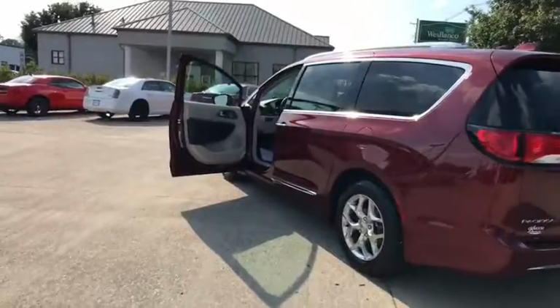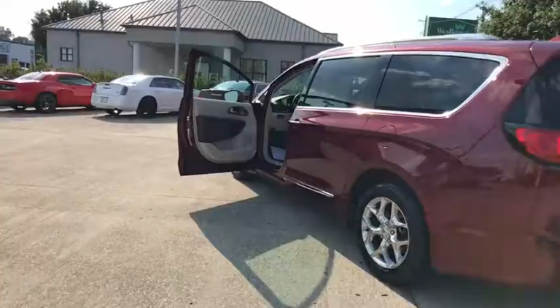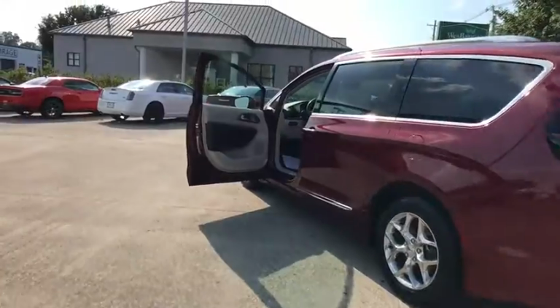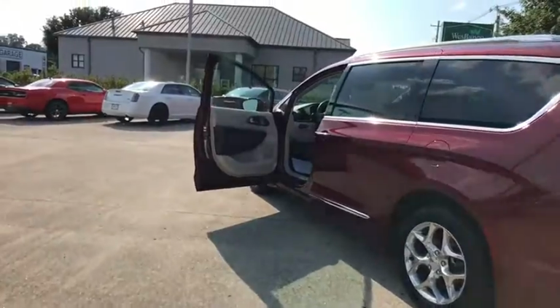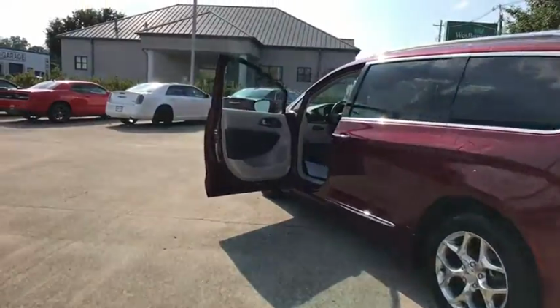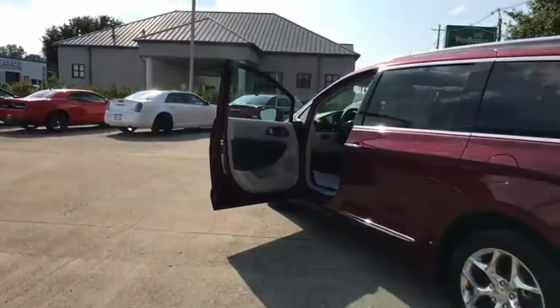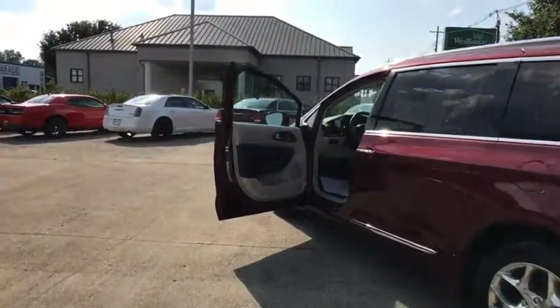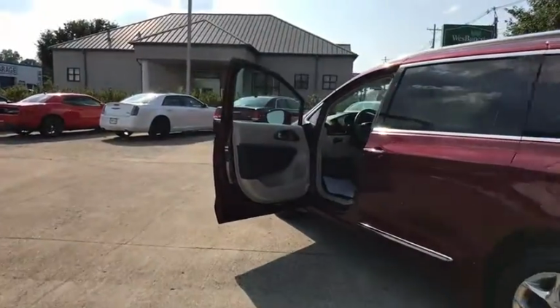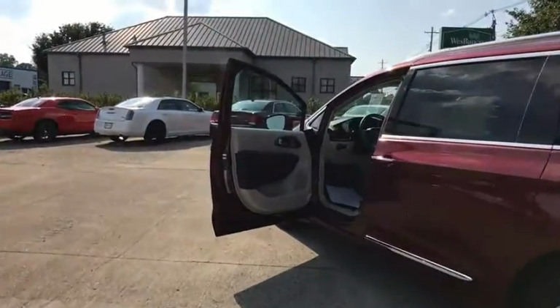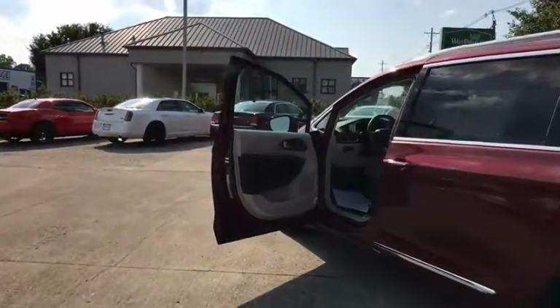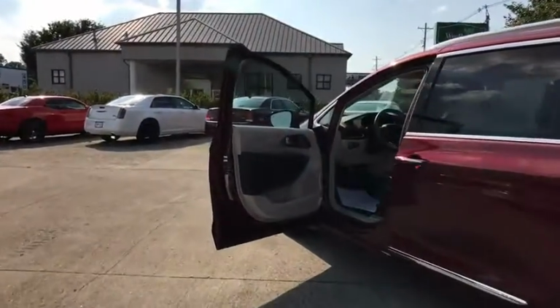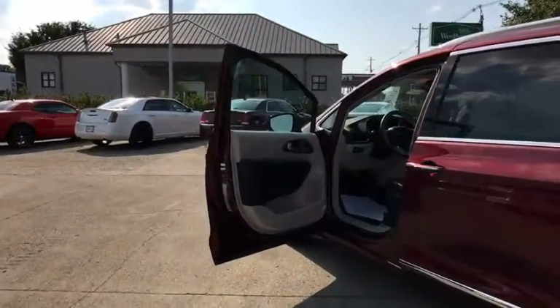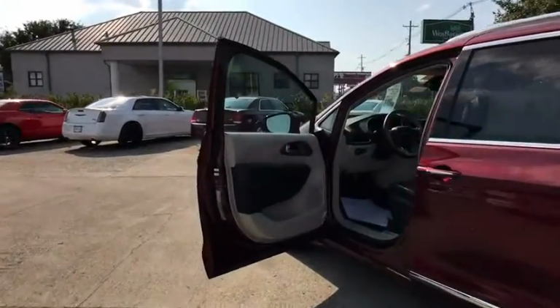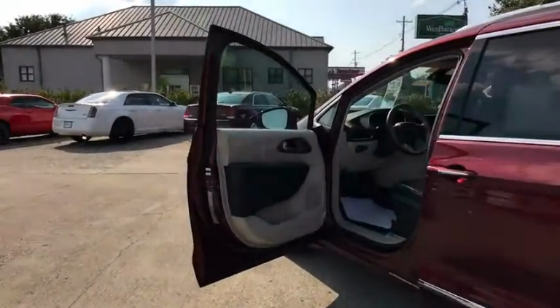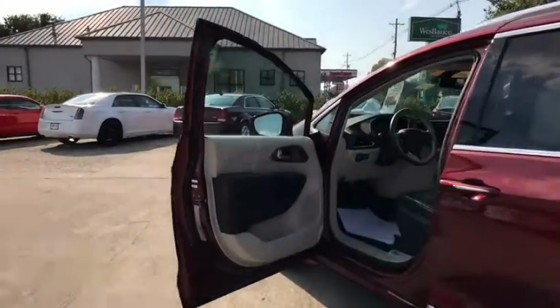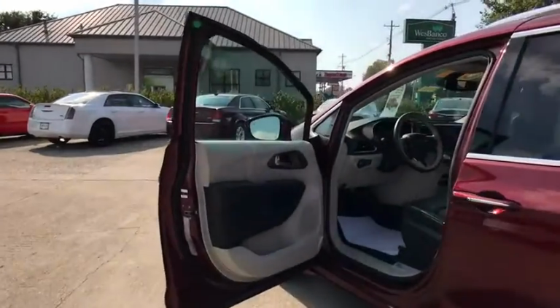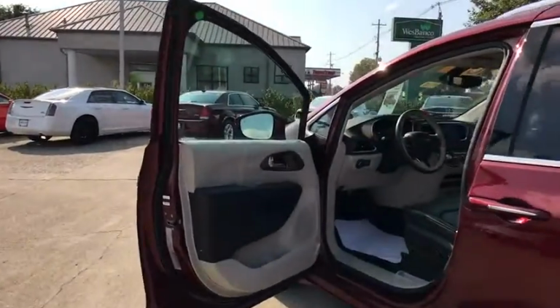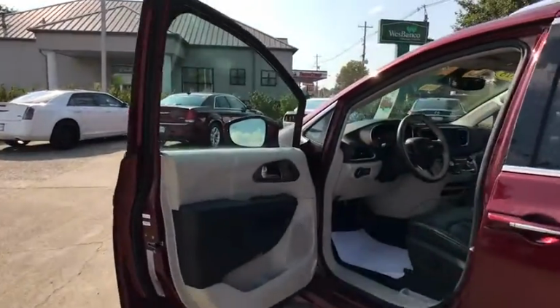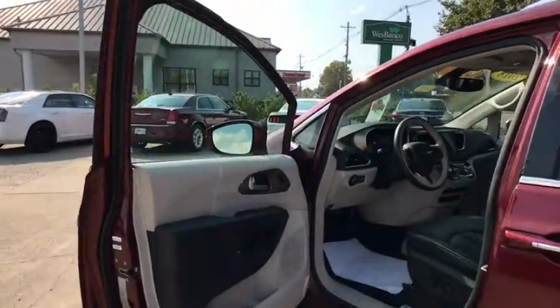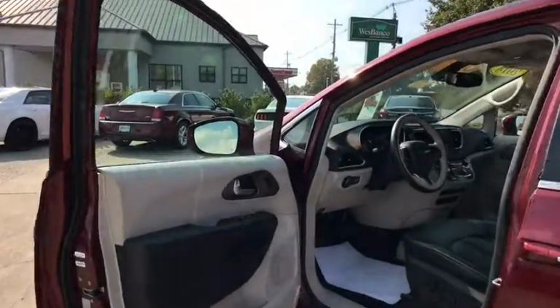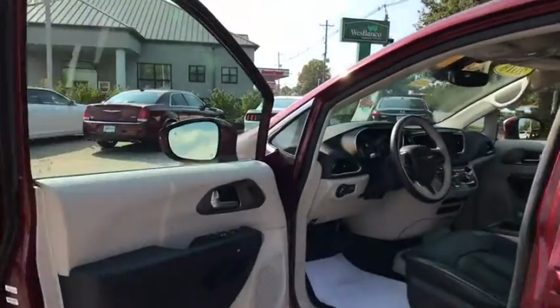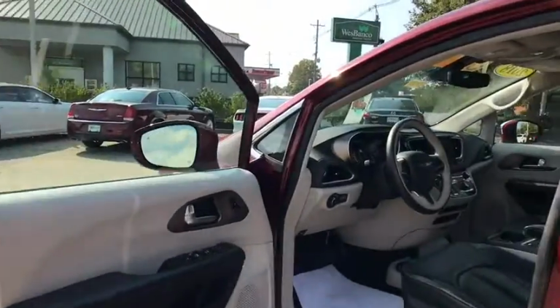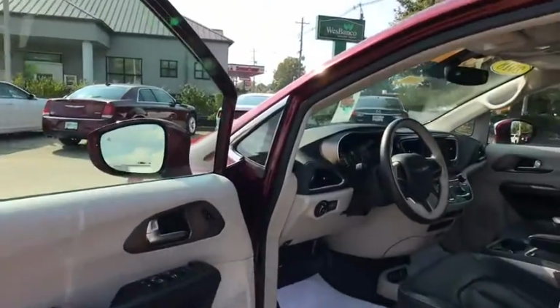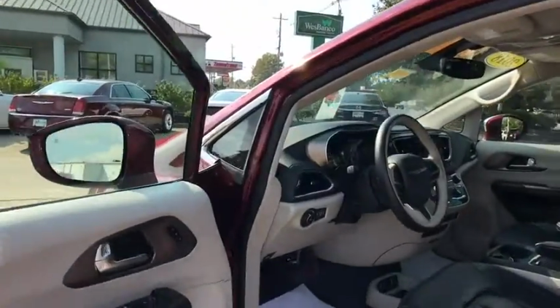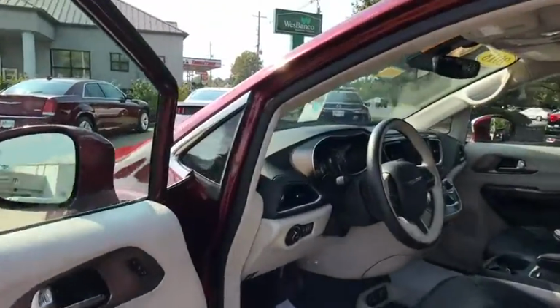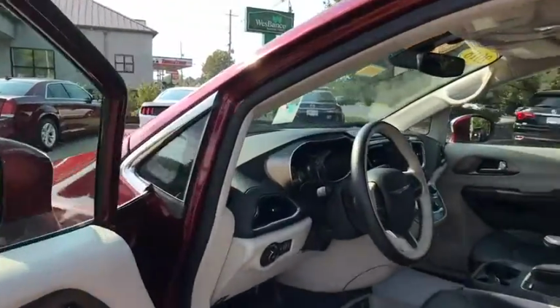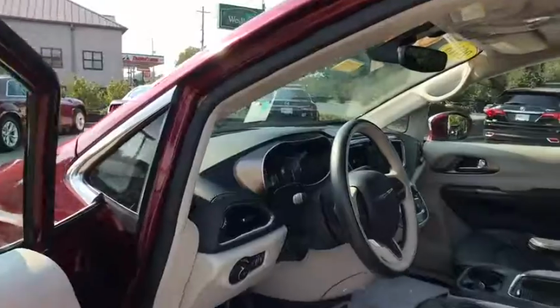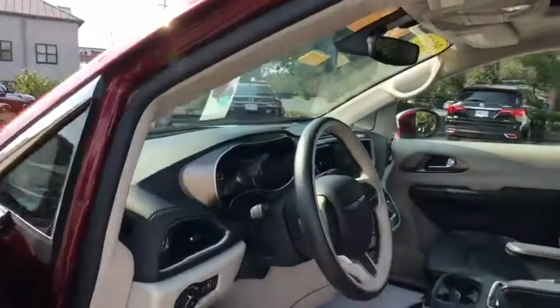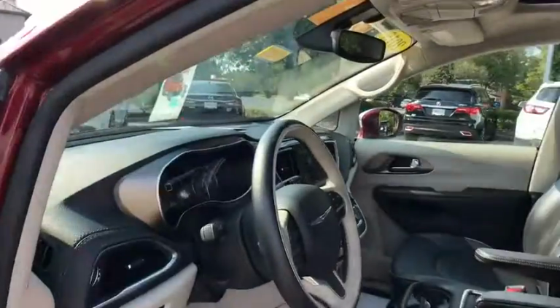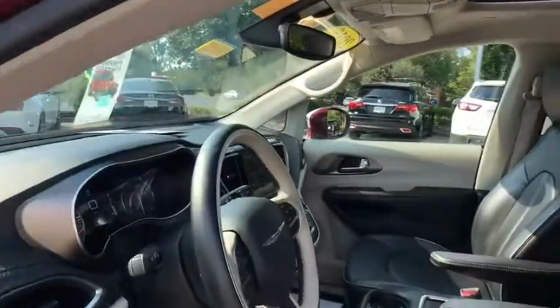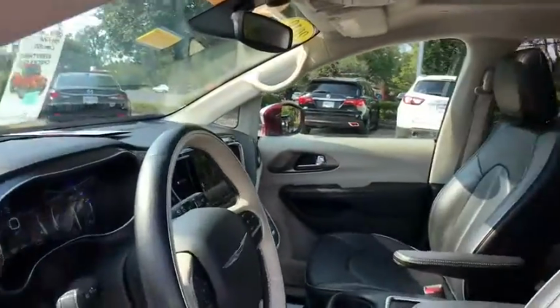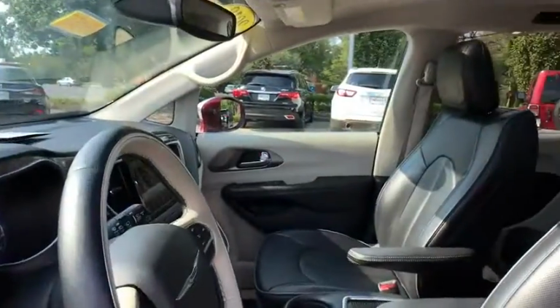This vehicle has less than 45,000 miles. Here are some of this vehicle's great options: backup camera,